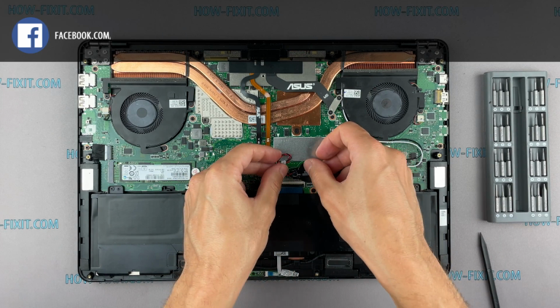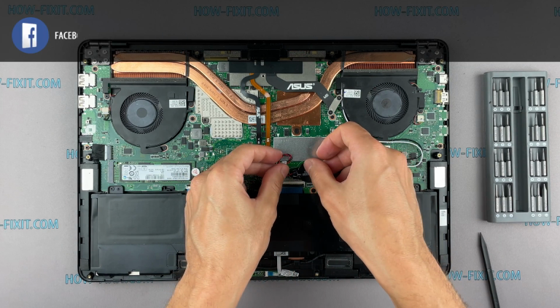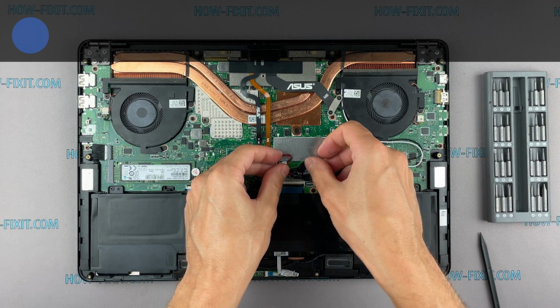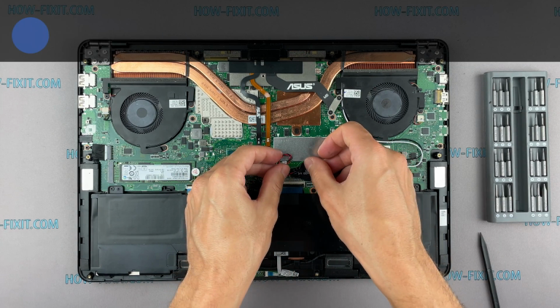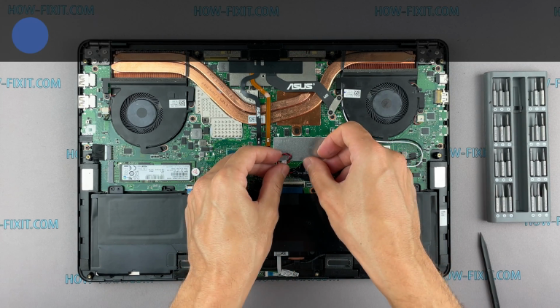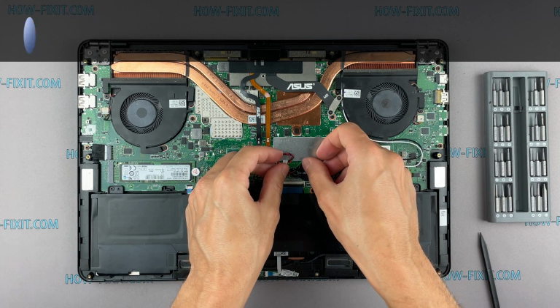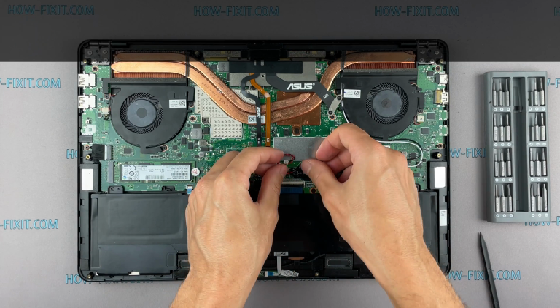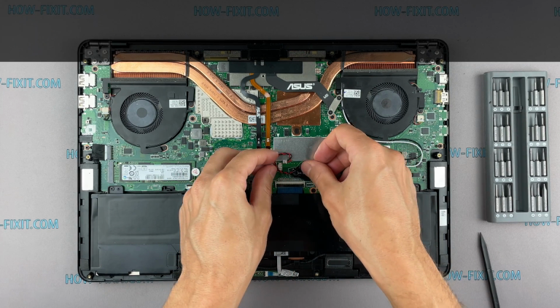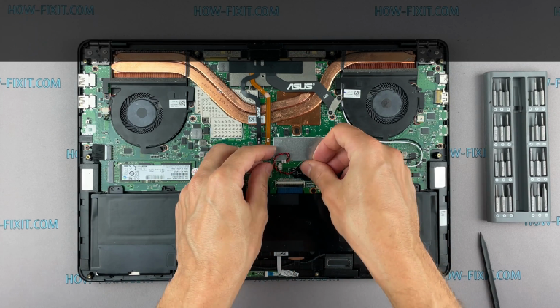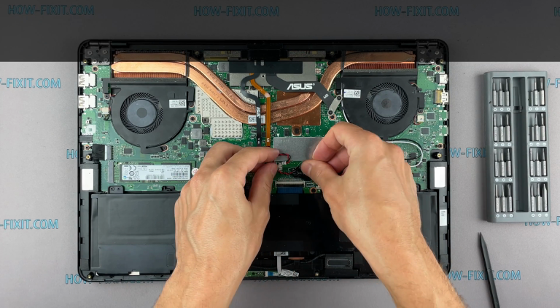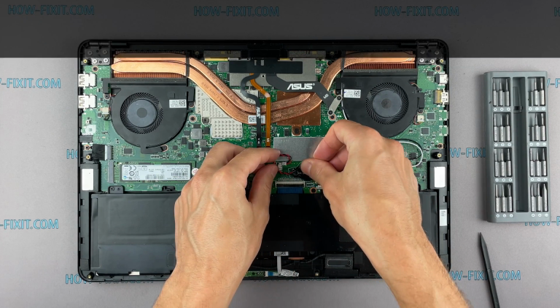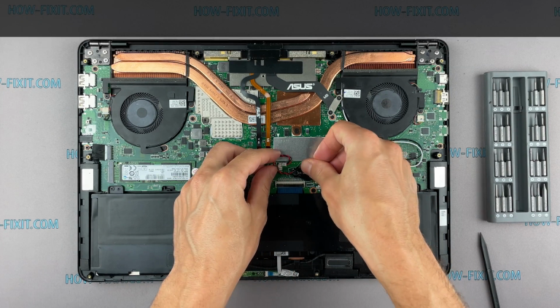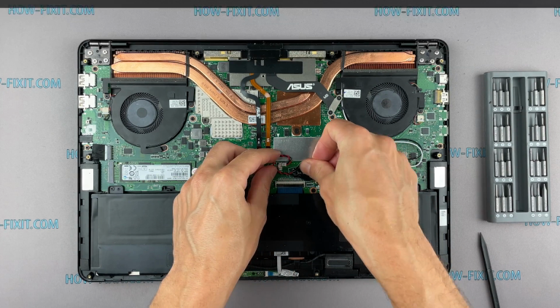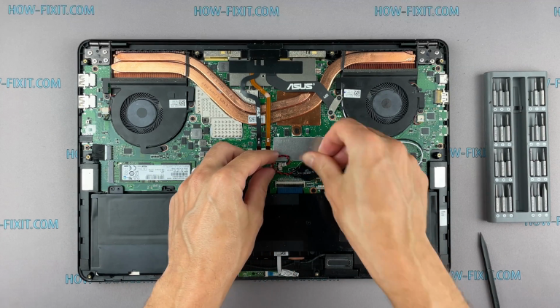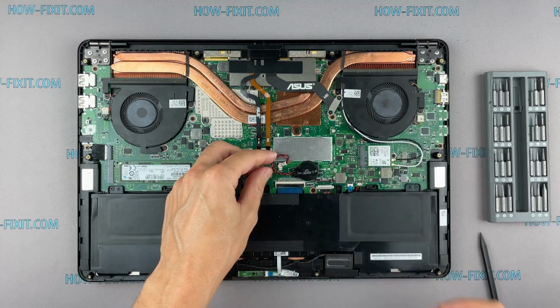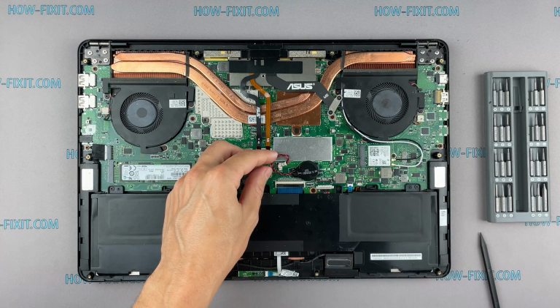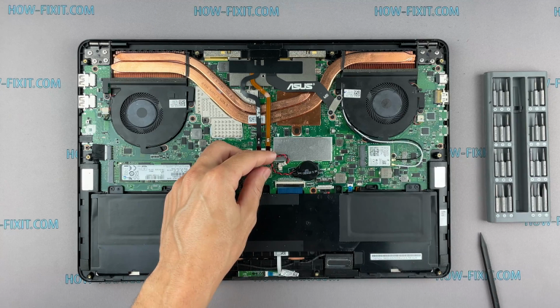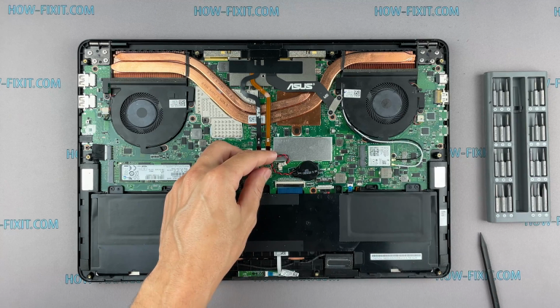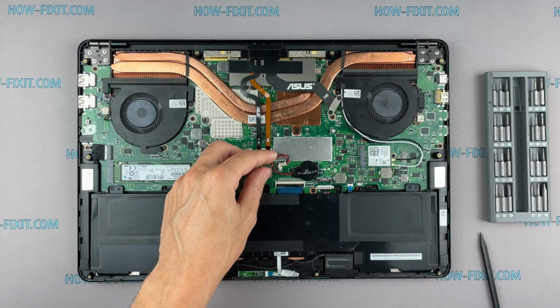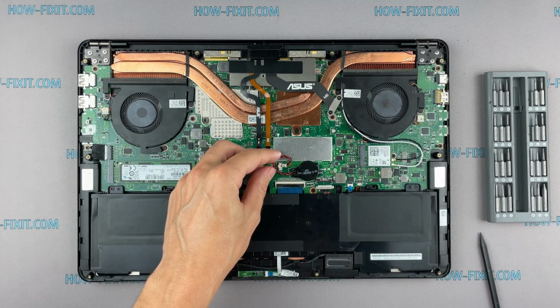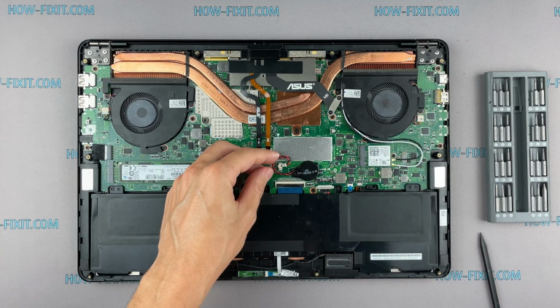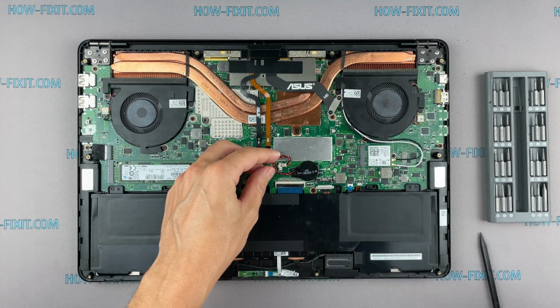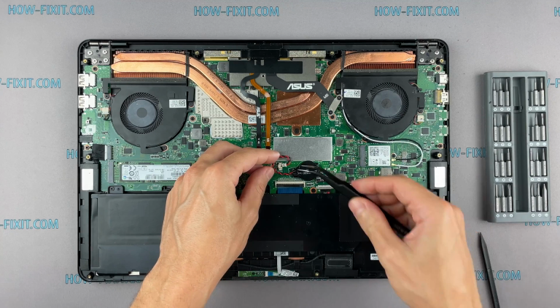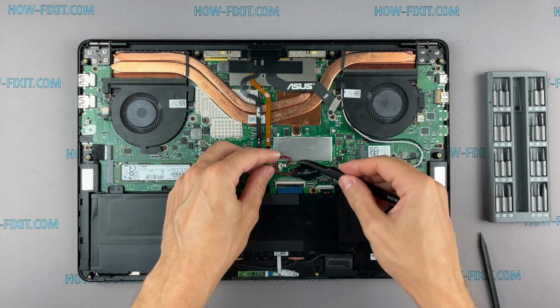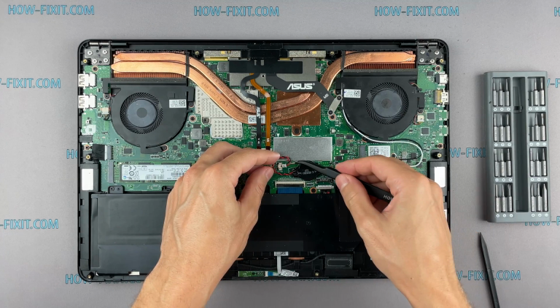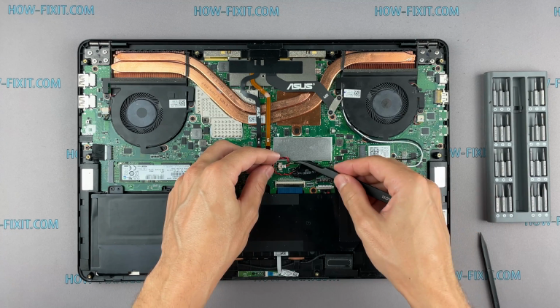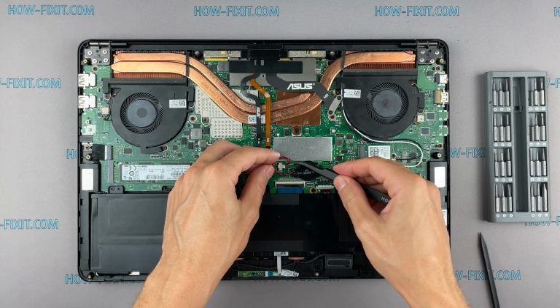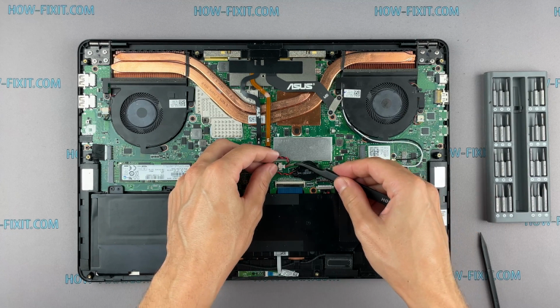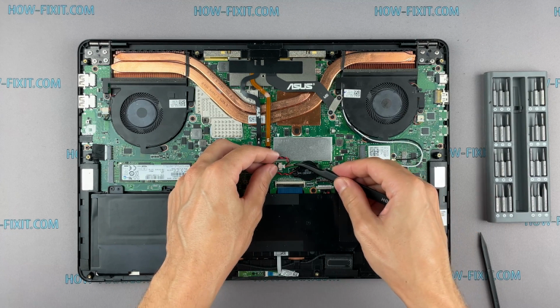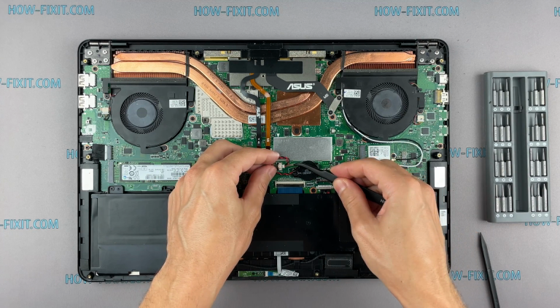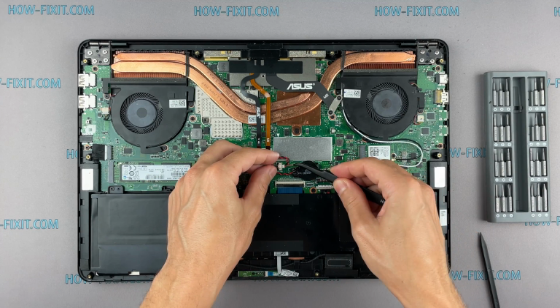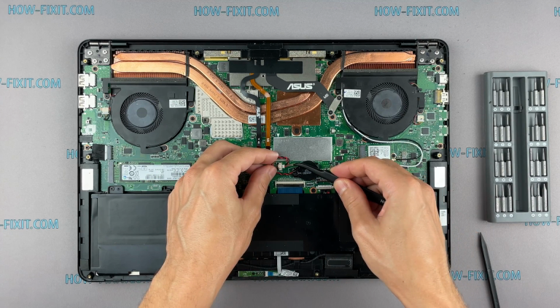If the laptop cannot save BIOS settings, then you need to replace the battery with a new one.